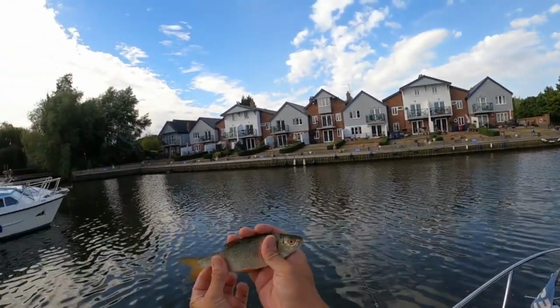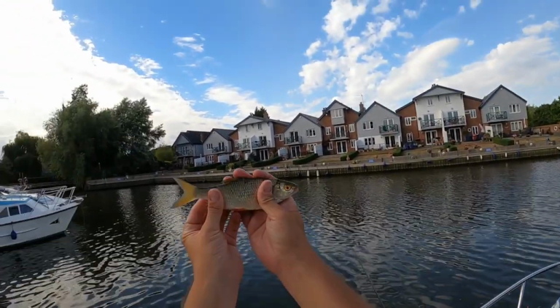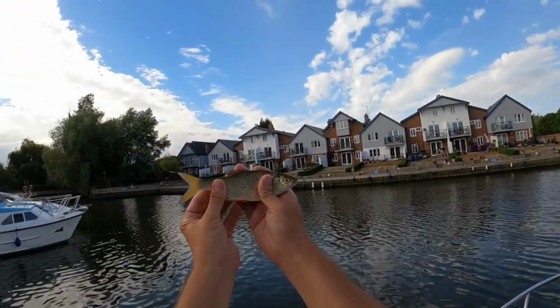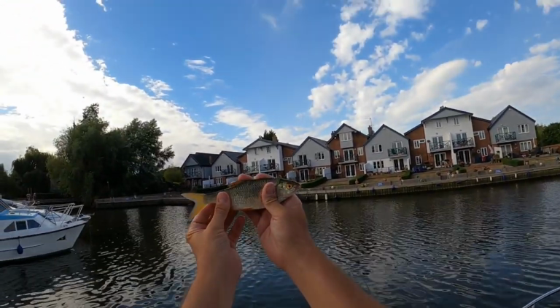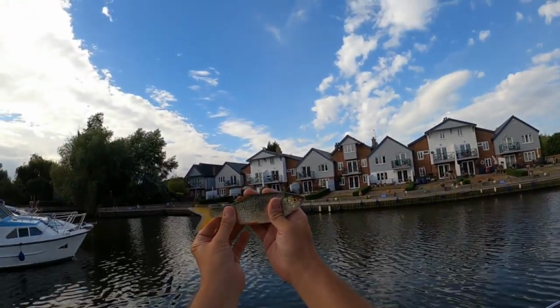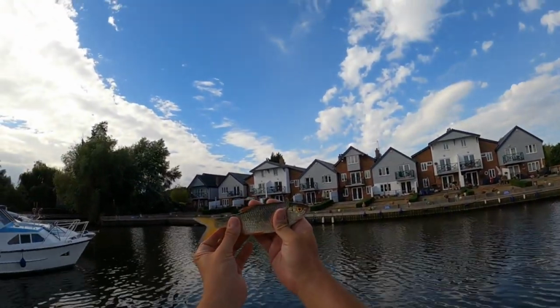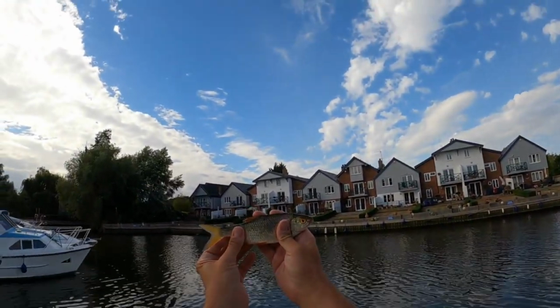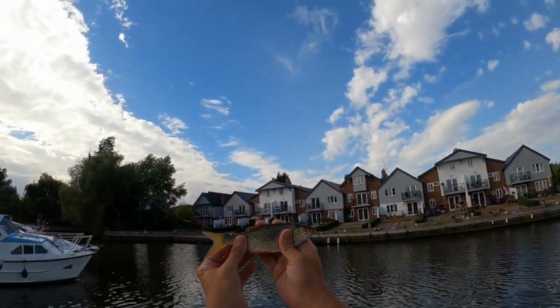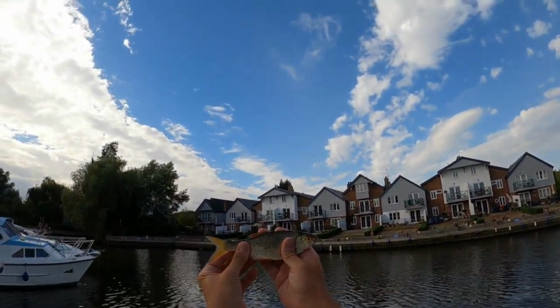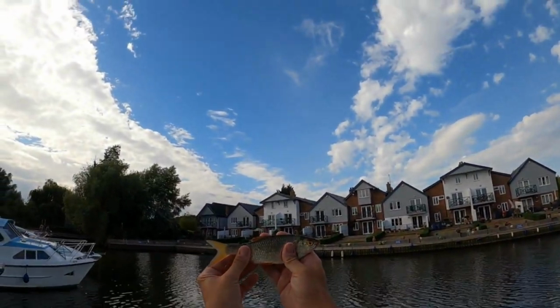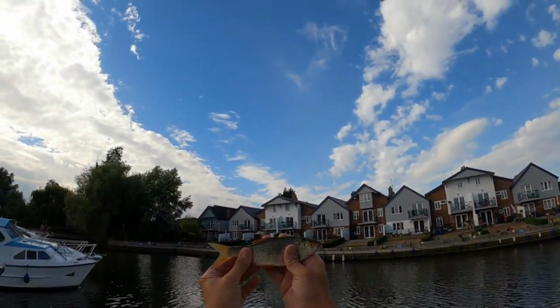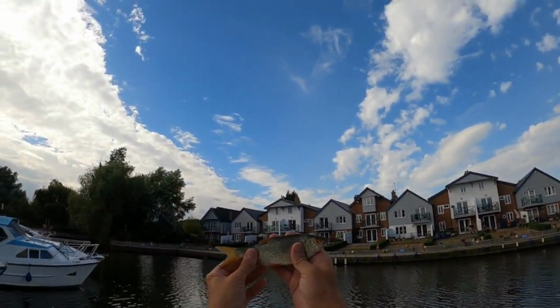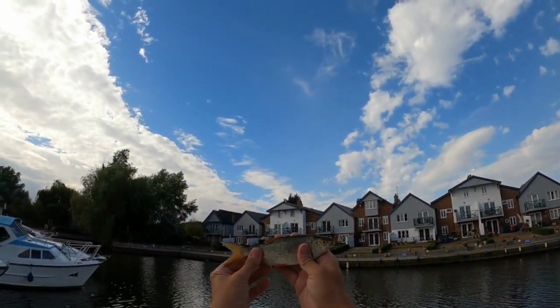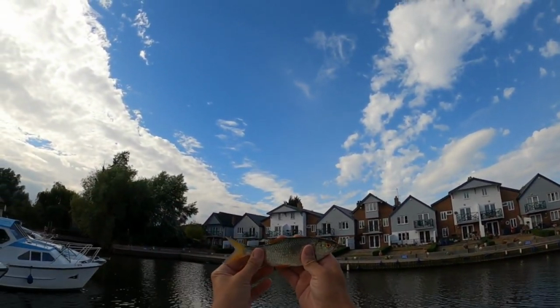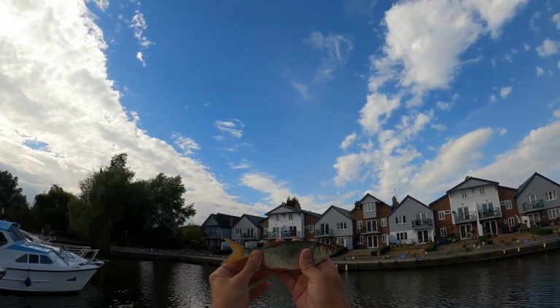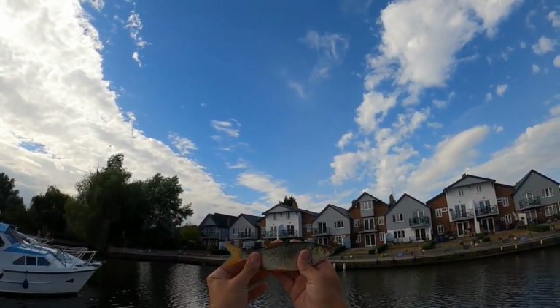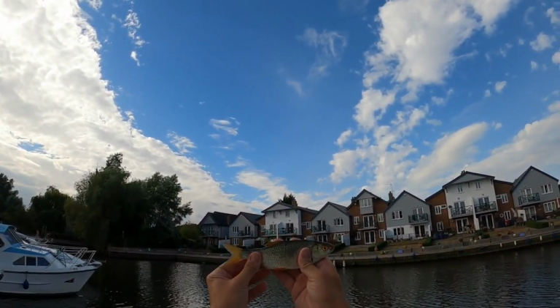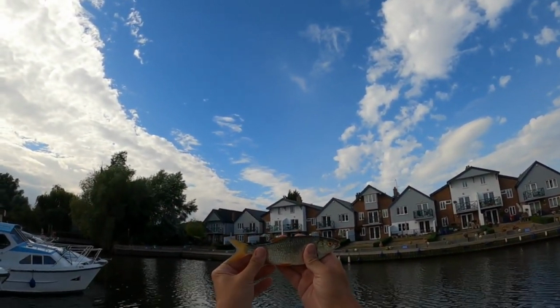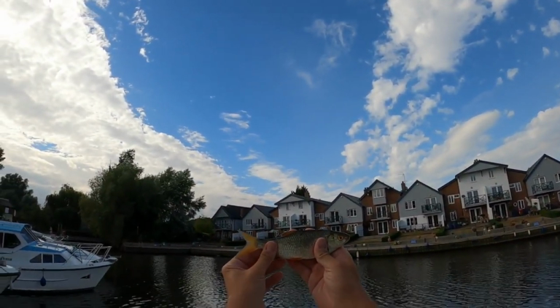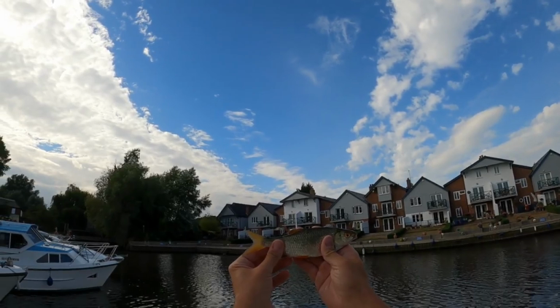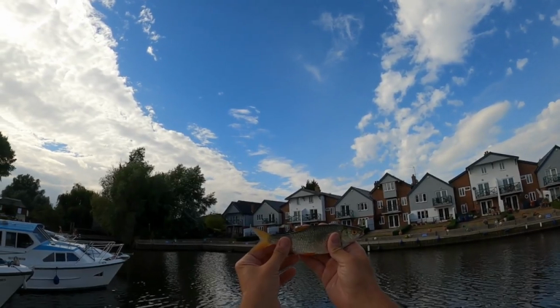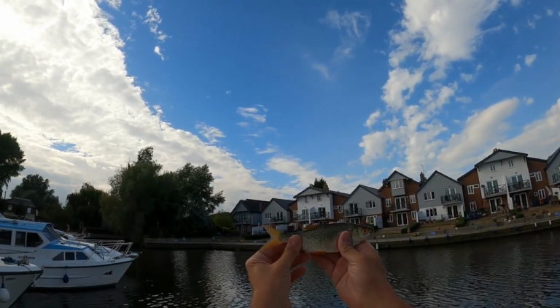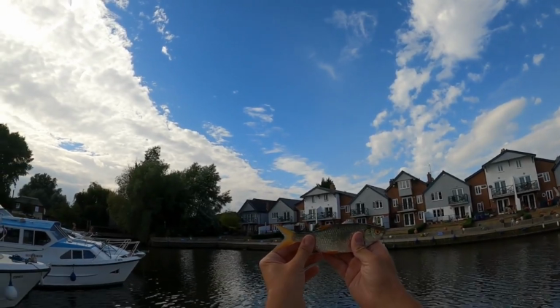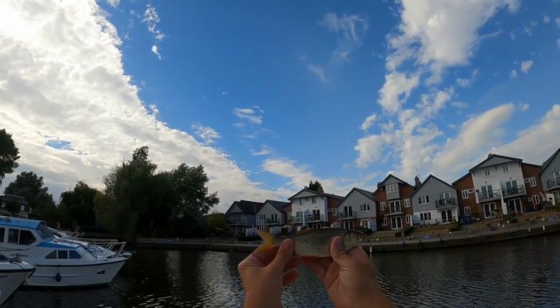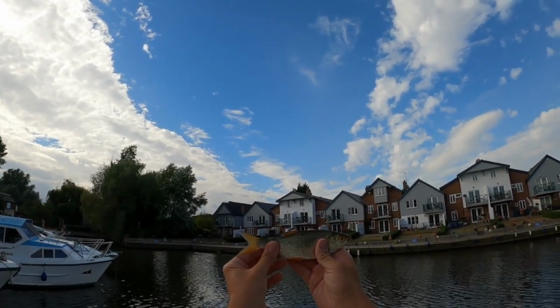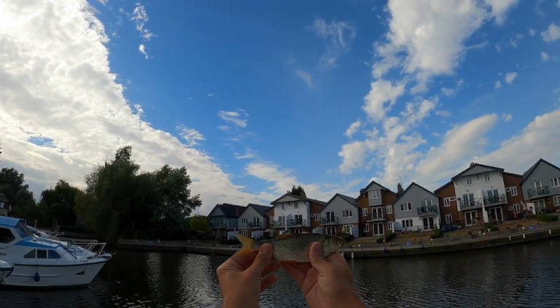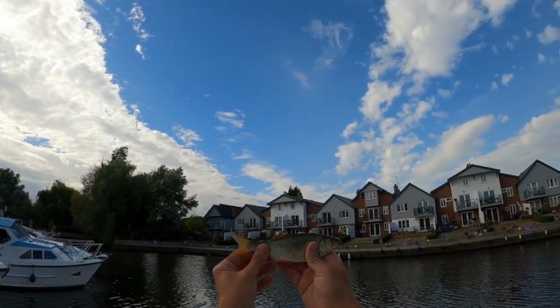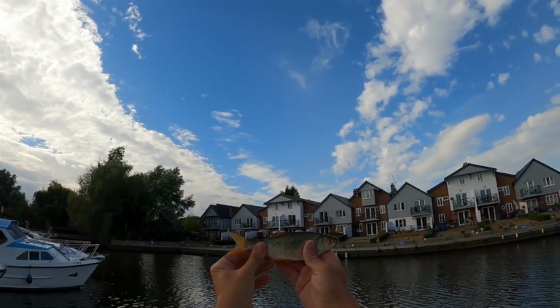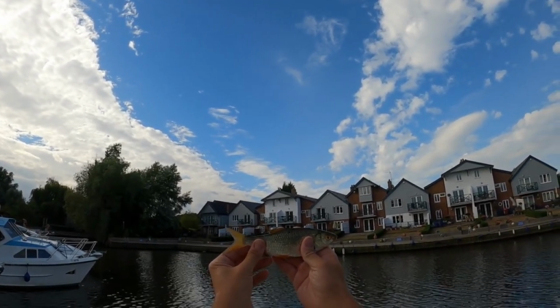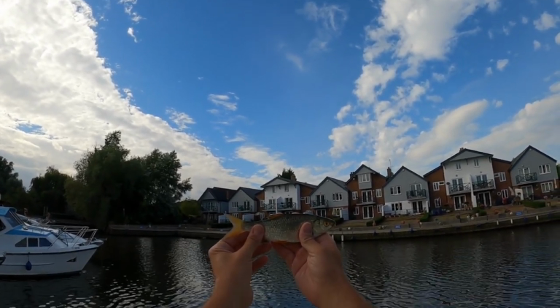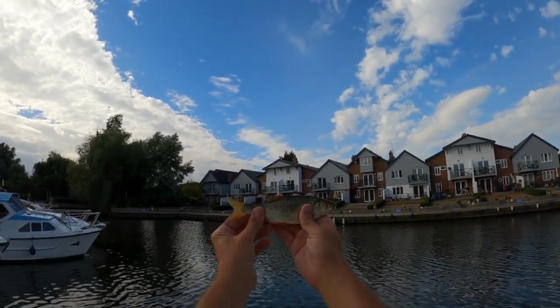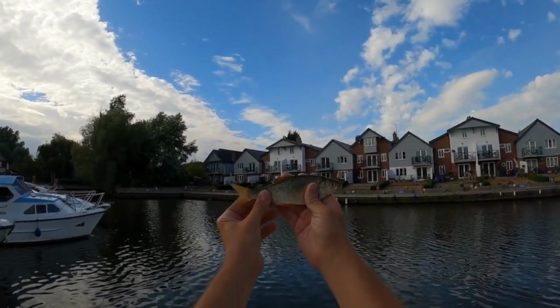There you go guys, check that out — lovely little roach here, beautiful pale orange eye on him. I'm just at Lodham Marina, if I didn't give you an update before I filmed this.